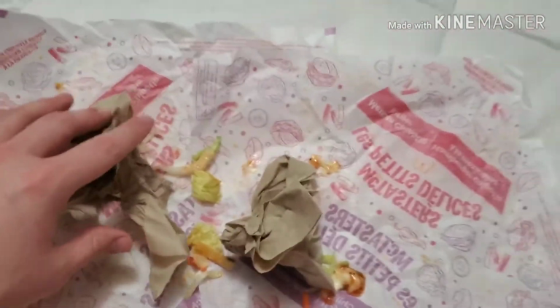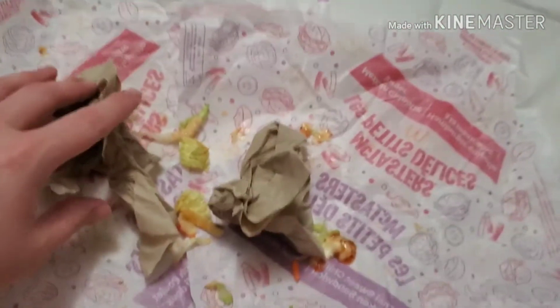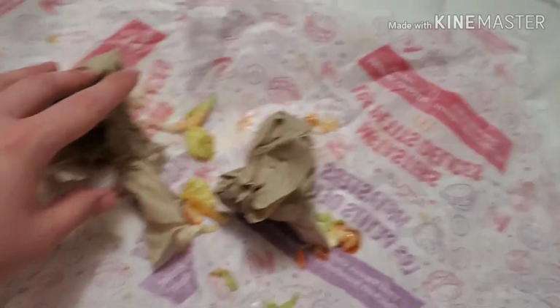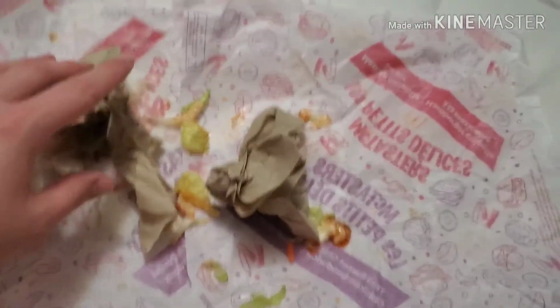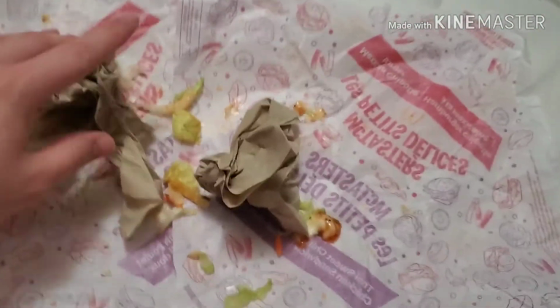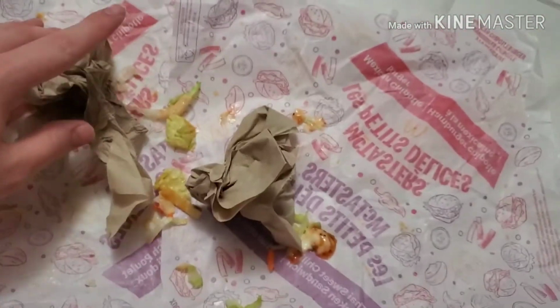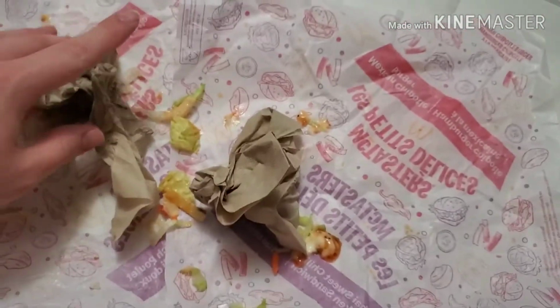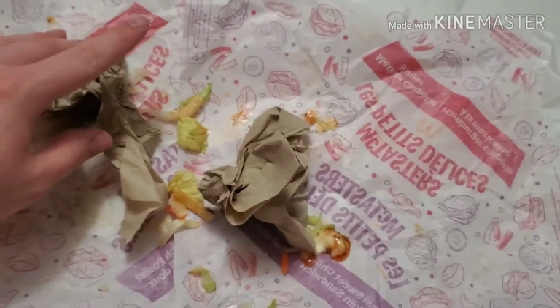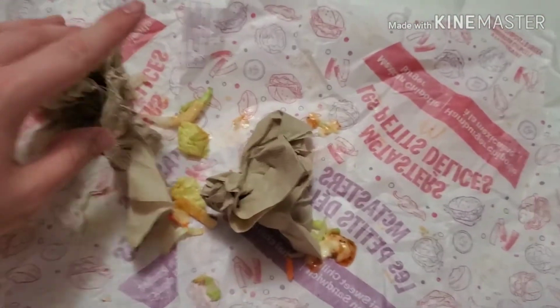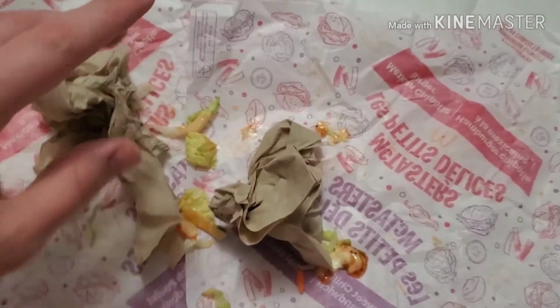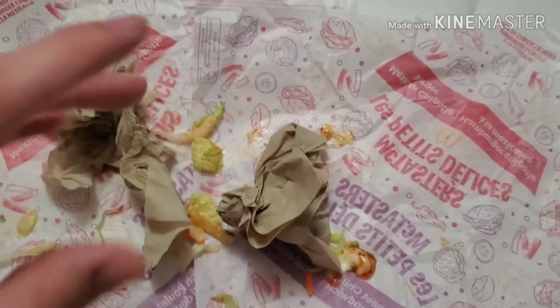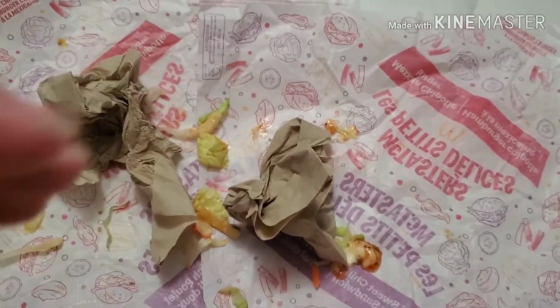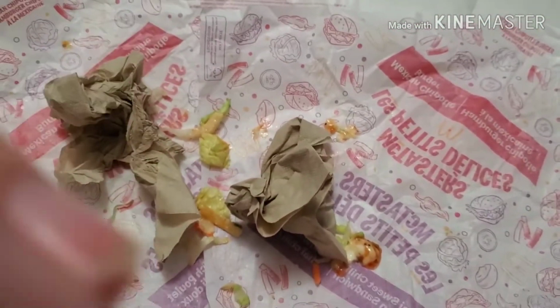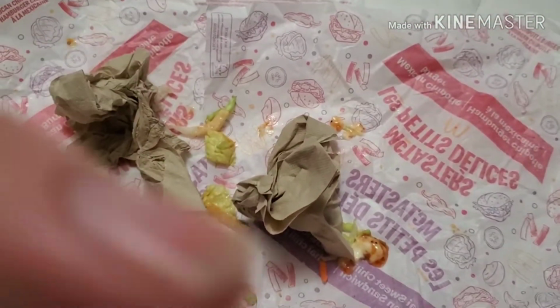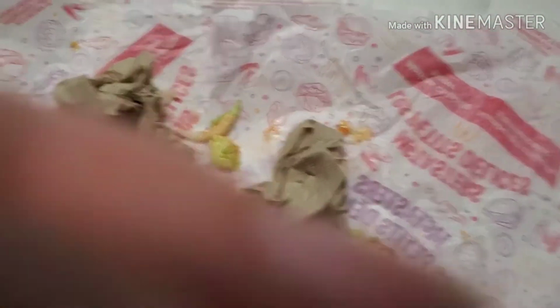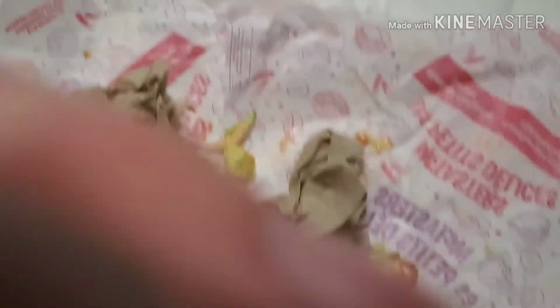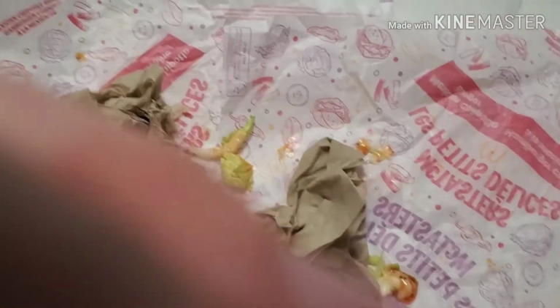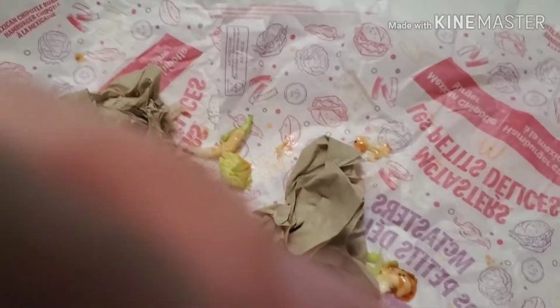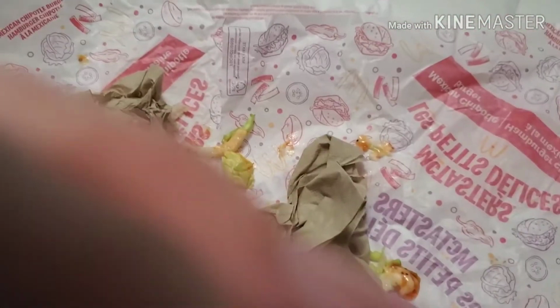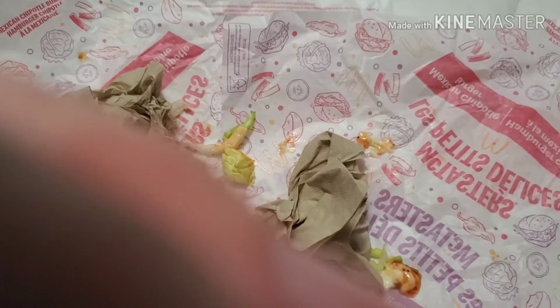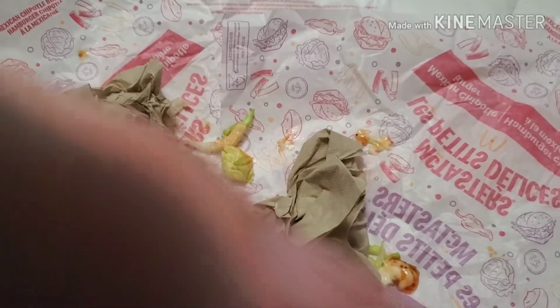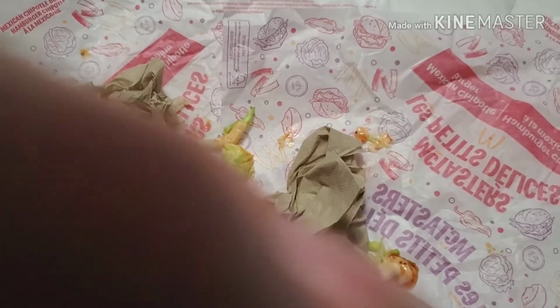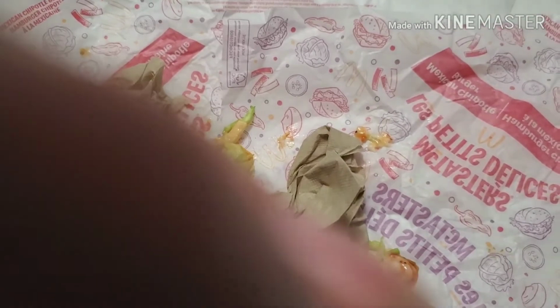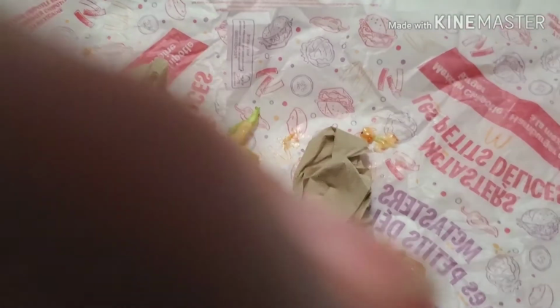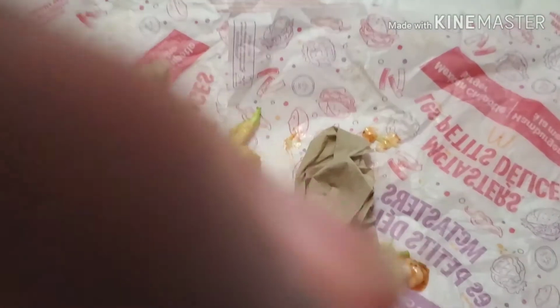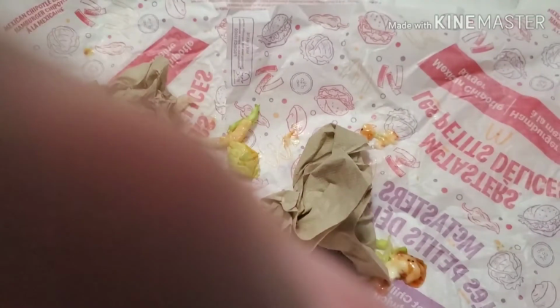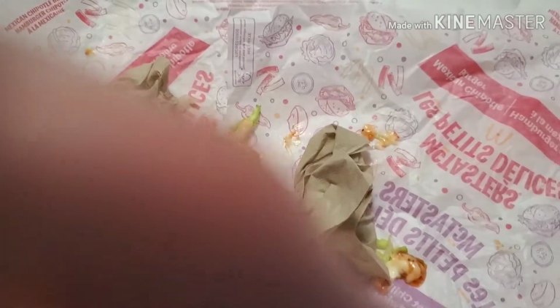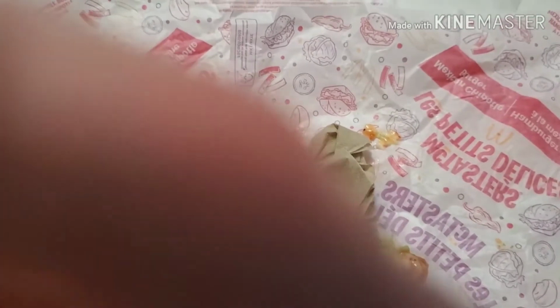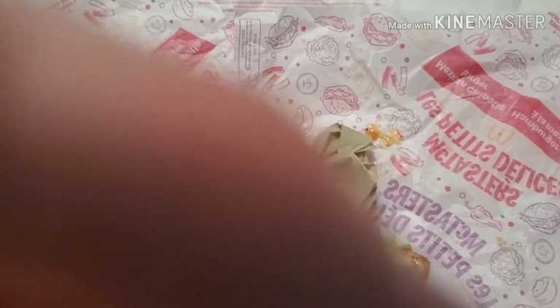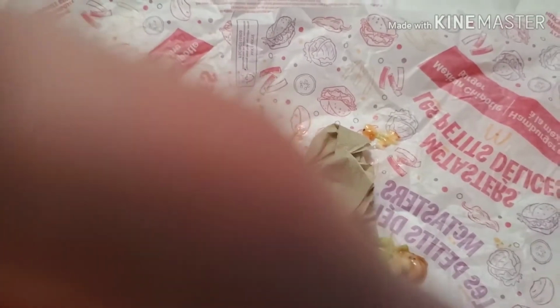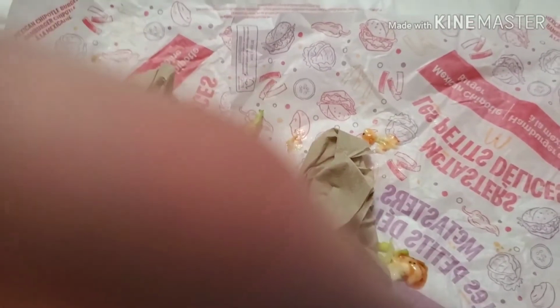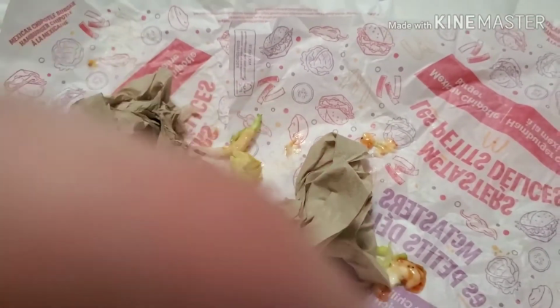And yeah, that's my review on these. I hope you enjoyed. If you did, like, comment, subscribe, and share, and hit the bell notification because you love my content.